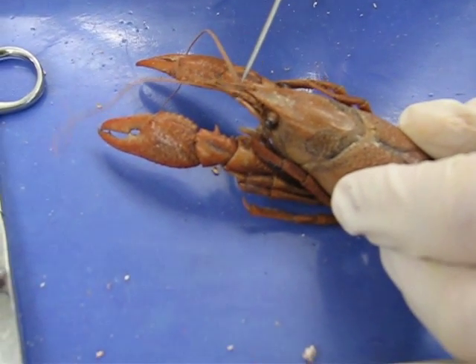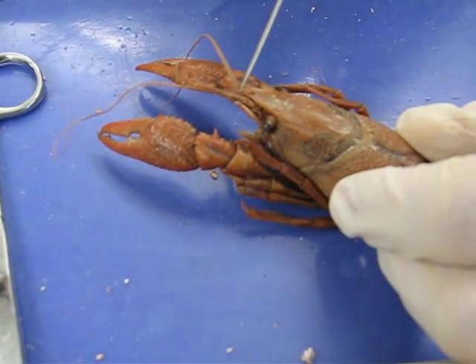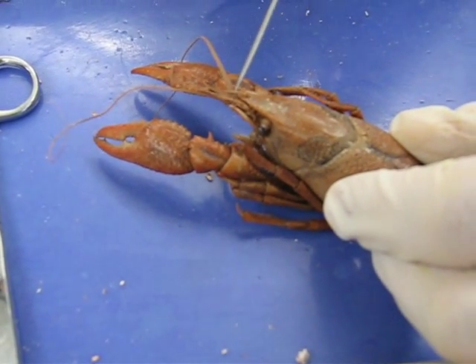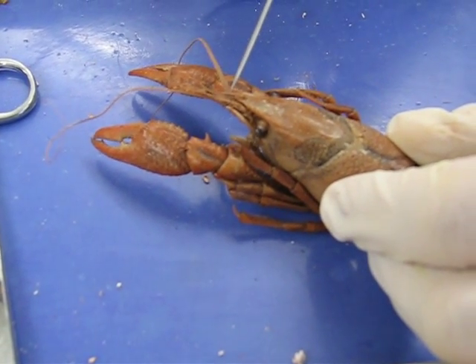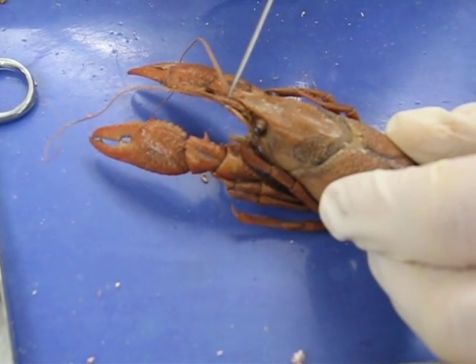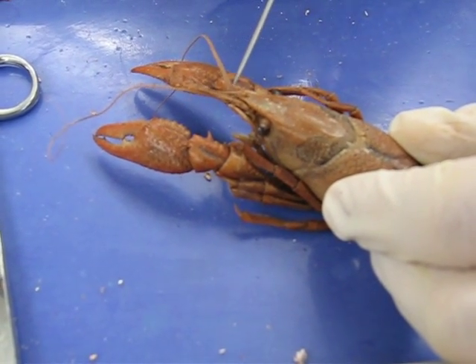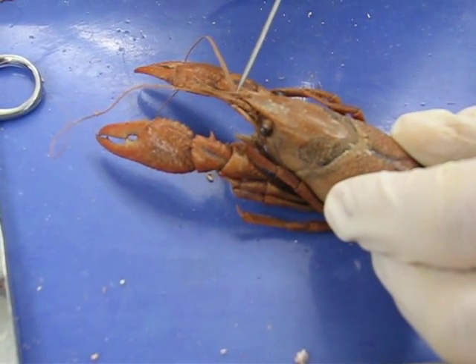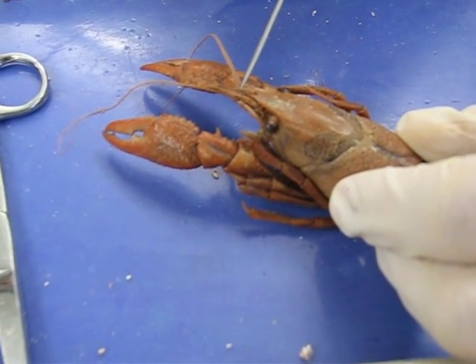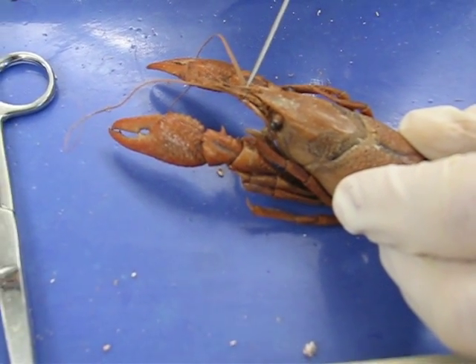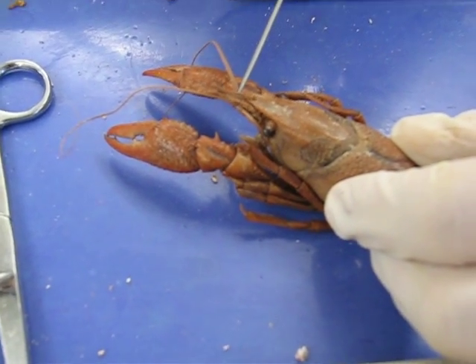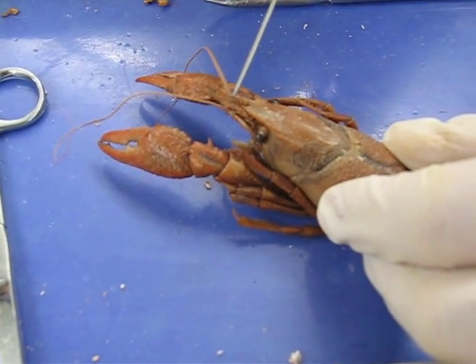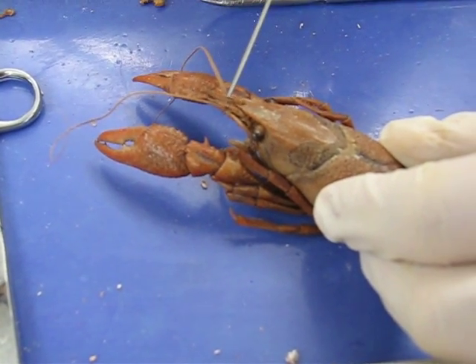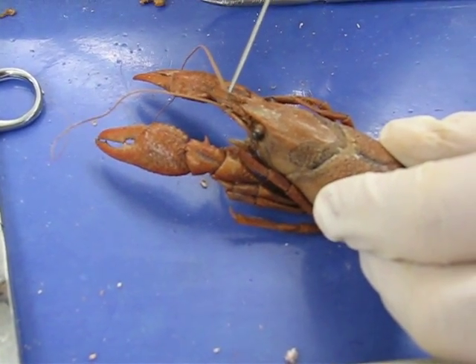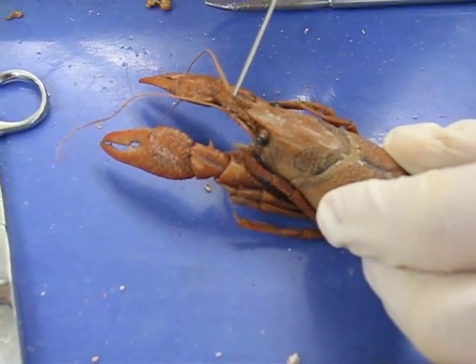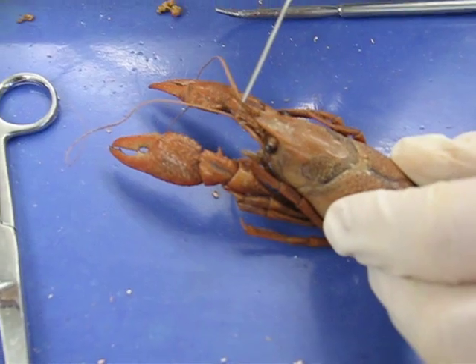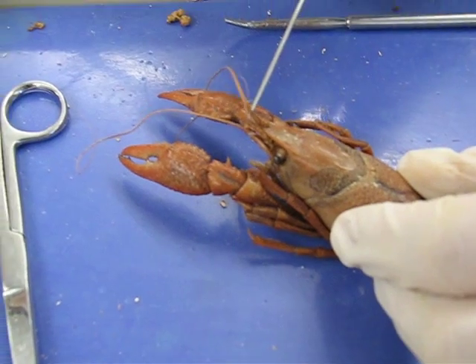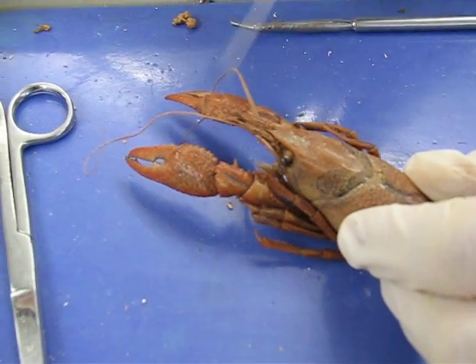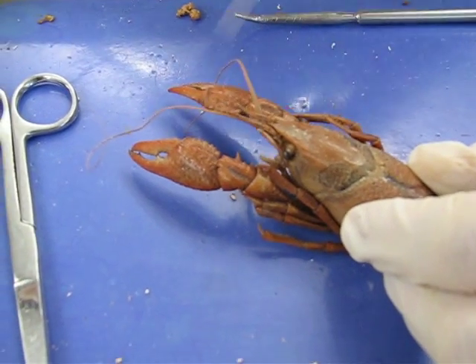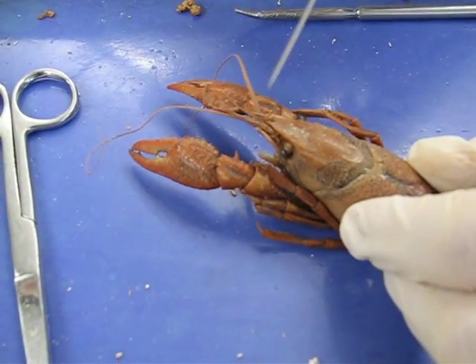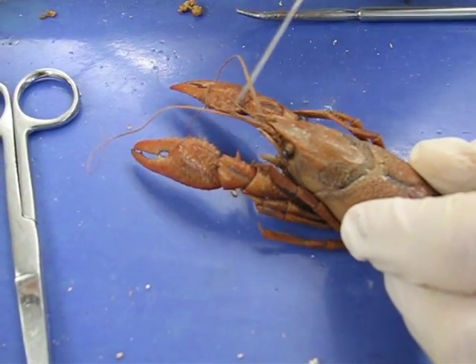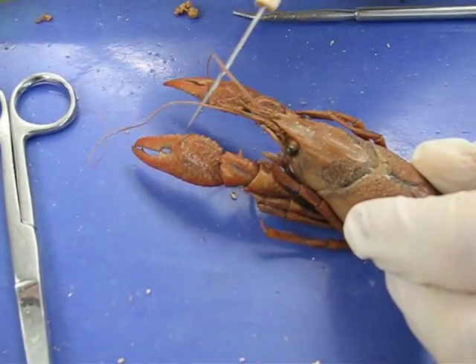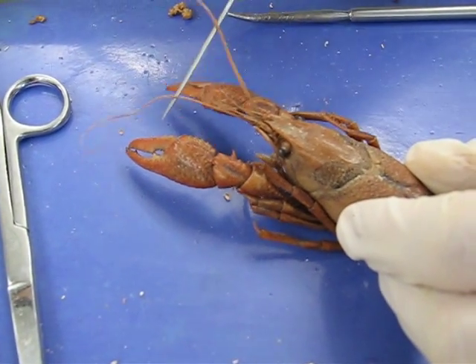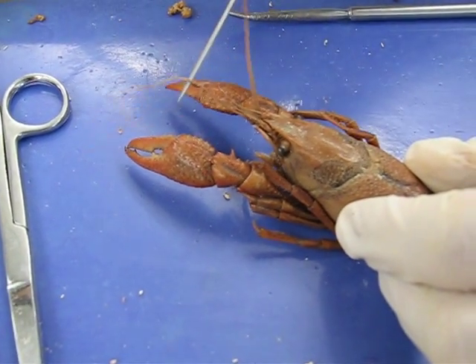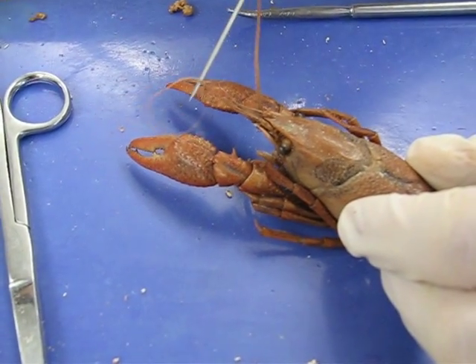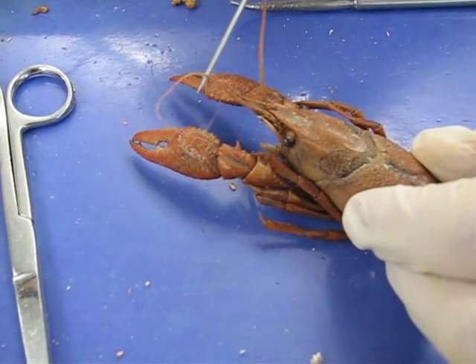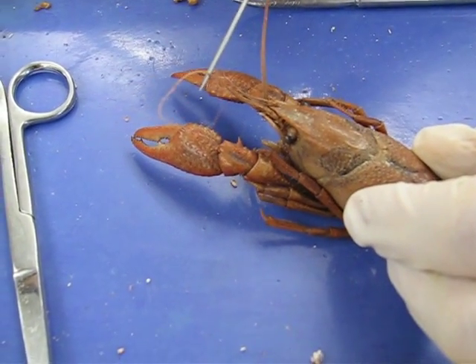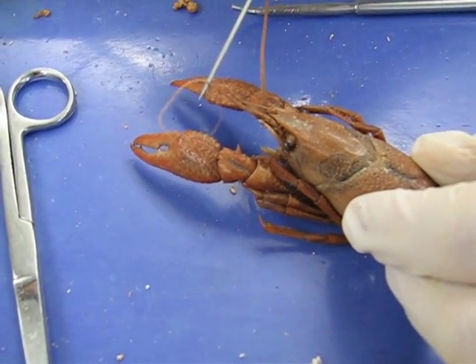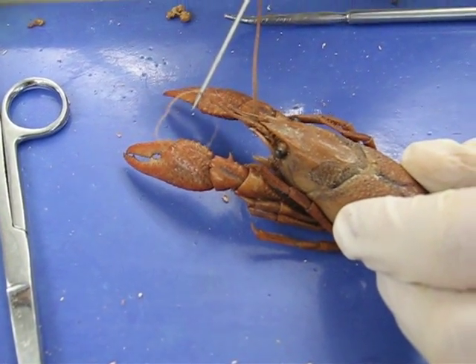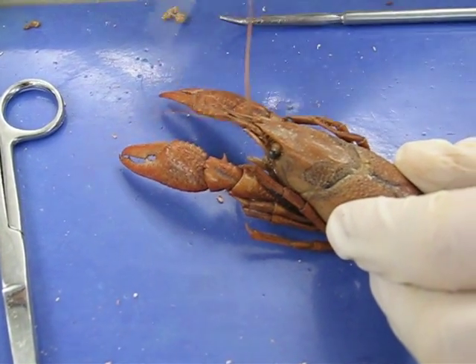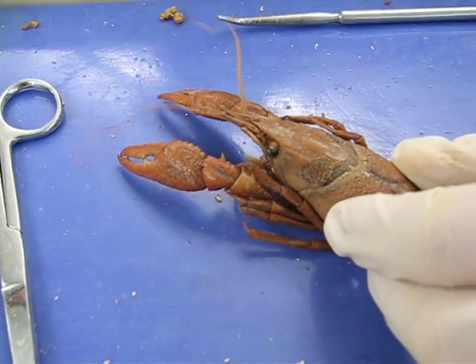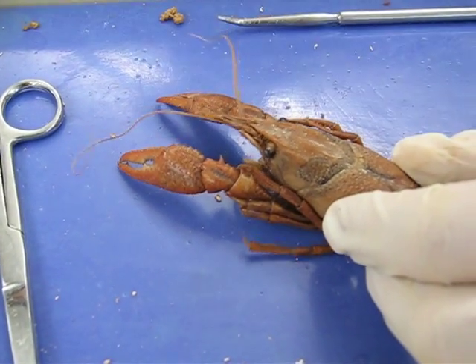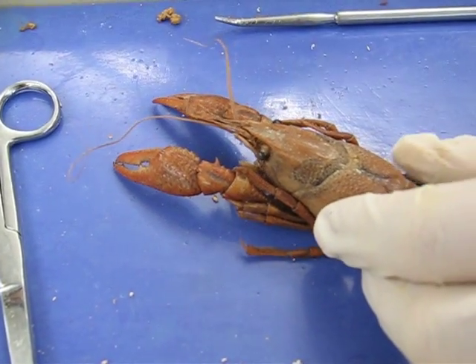Two pair. Small ones, right? The small guys — antennules. Antenna — the big guys, one pair. Mandible.